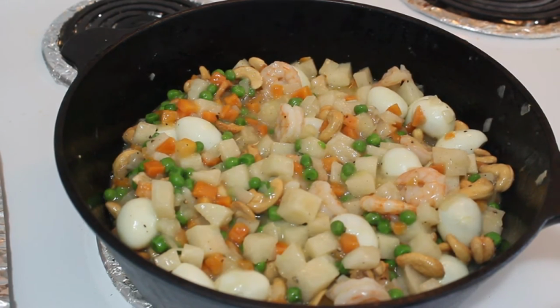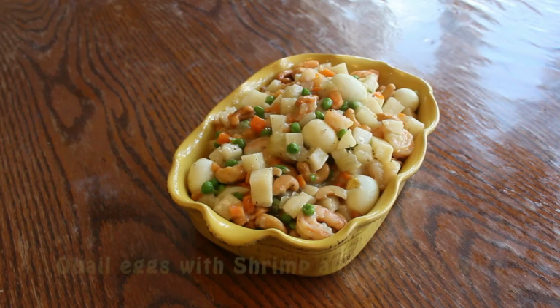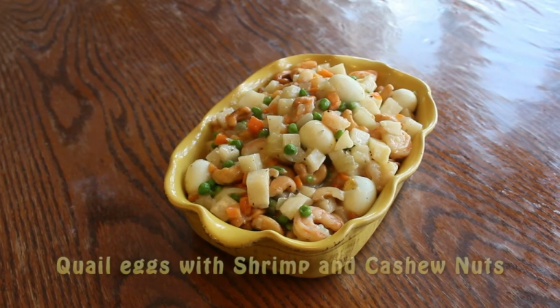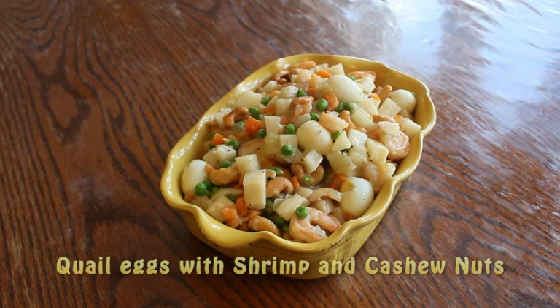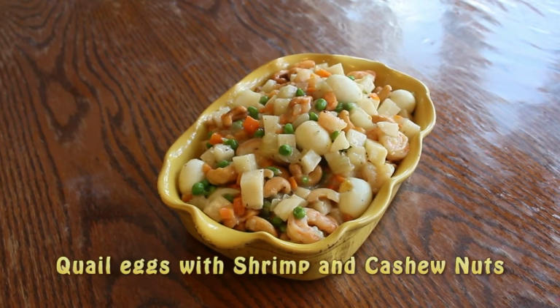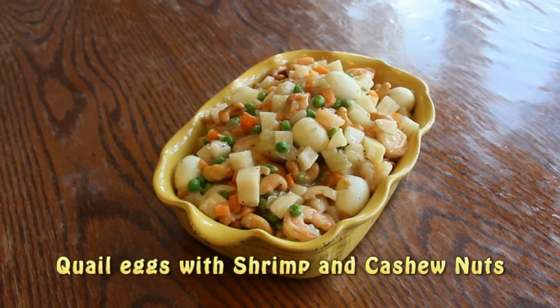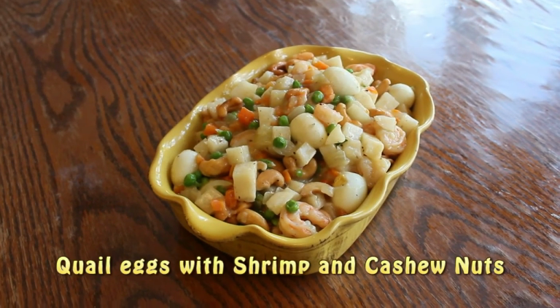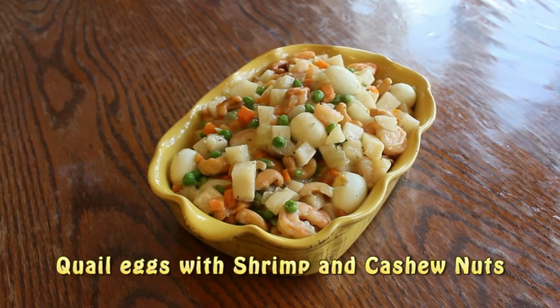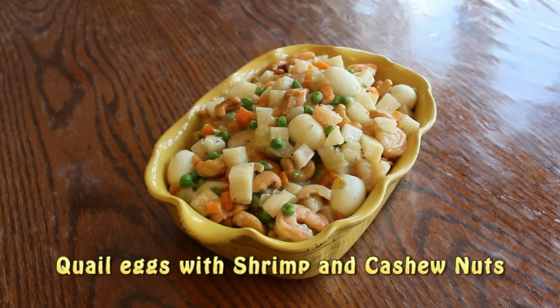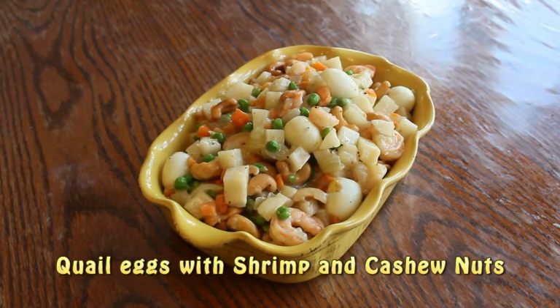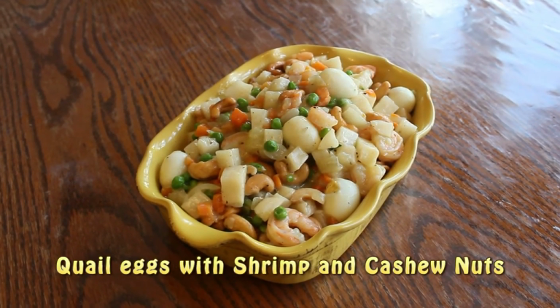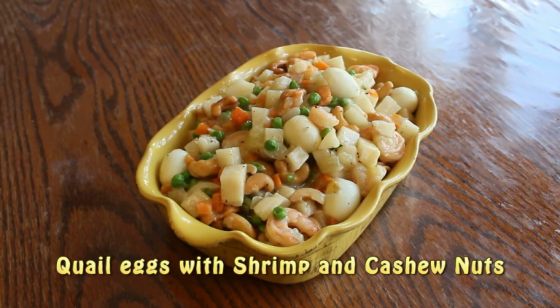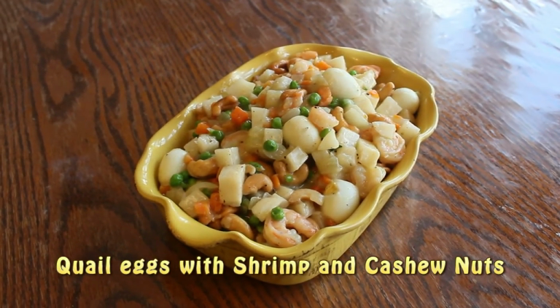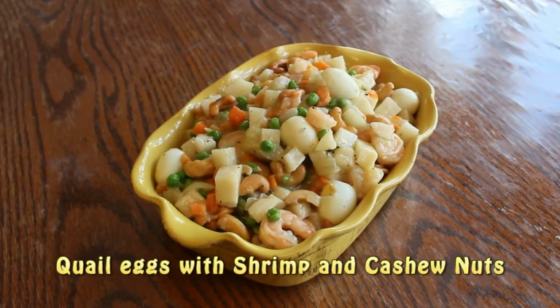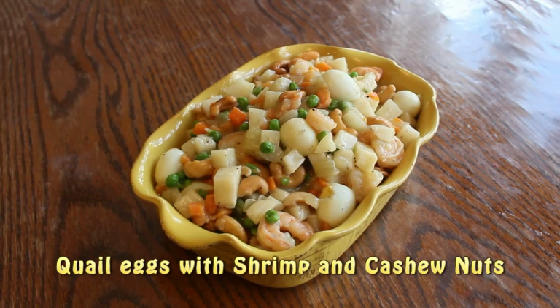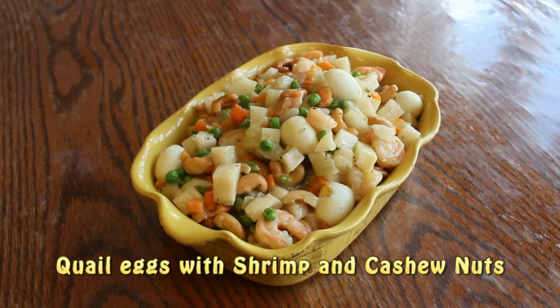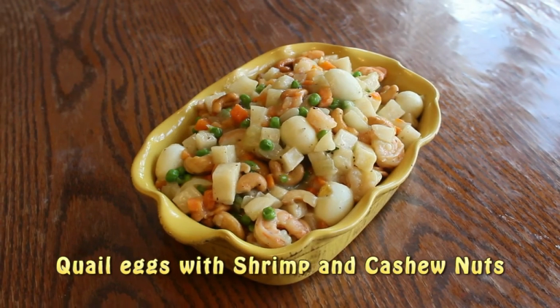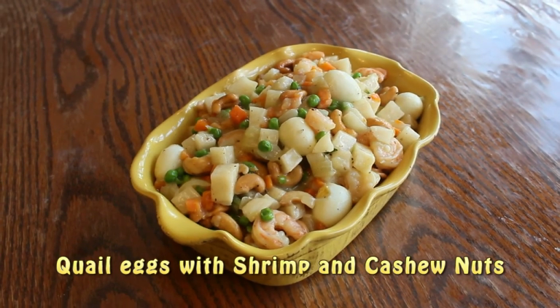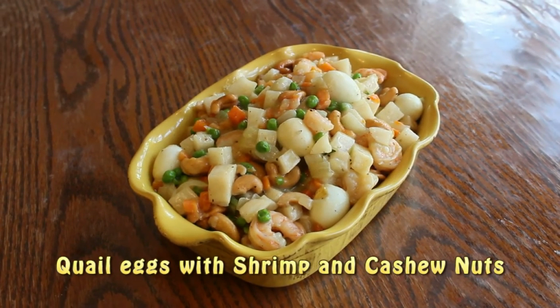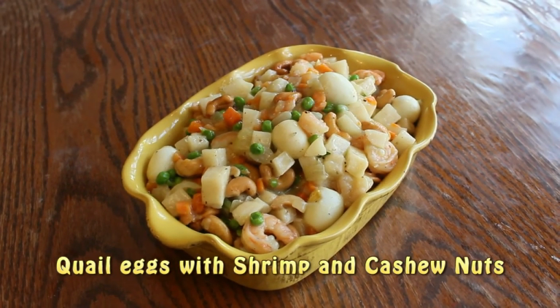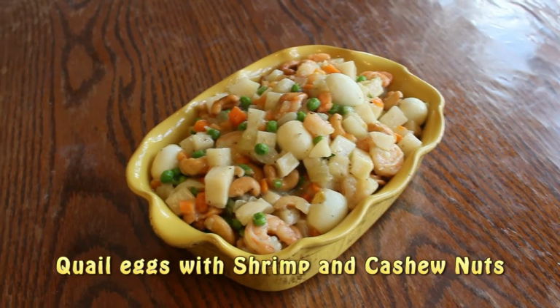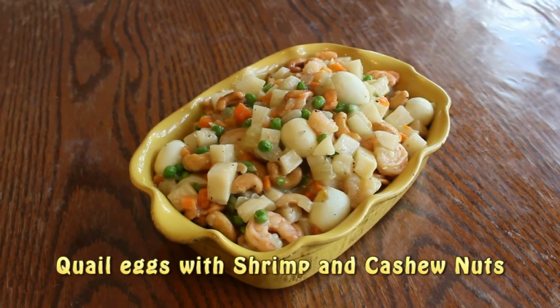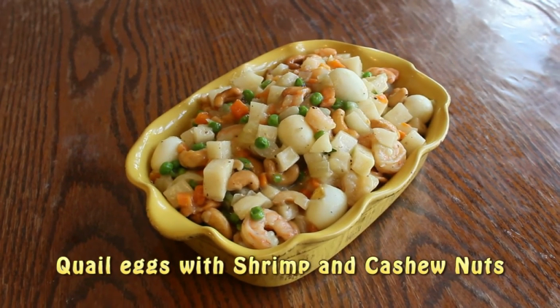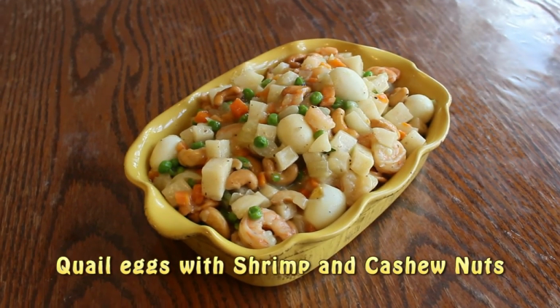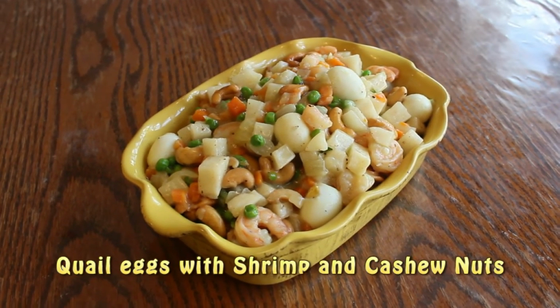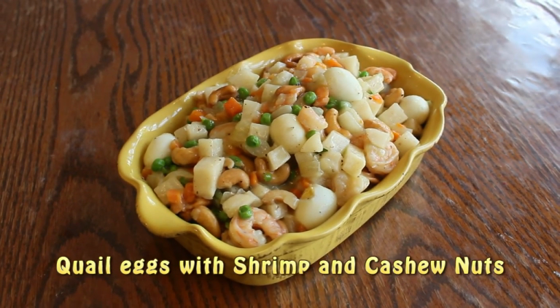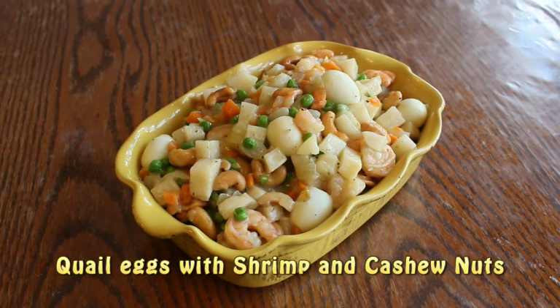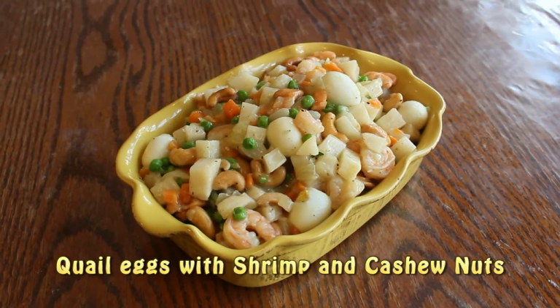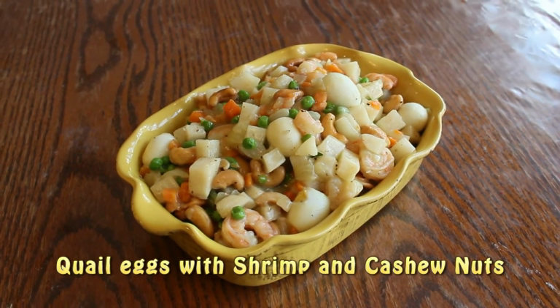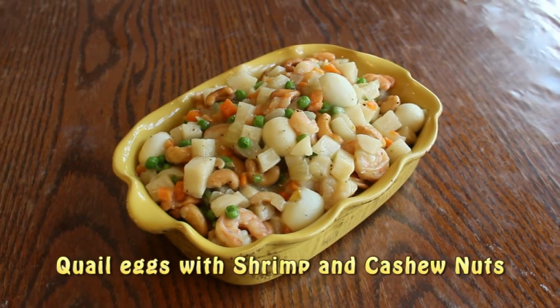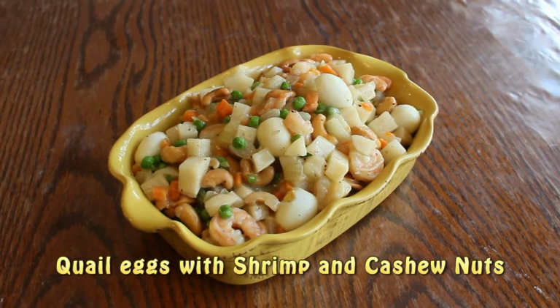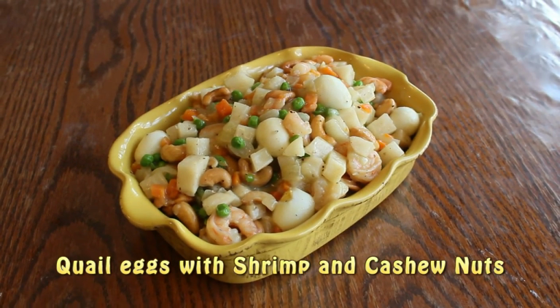And here it is — quail eggs with shrimp and cashew nuts. Enjoy this dish with your family.